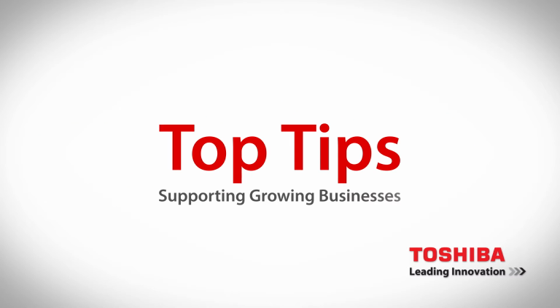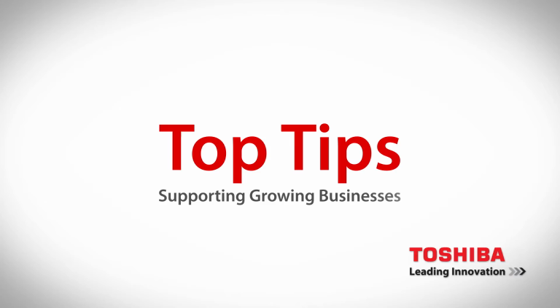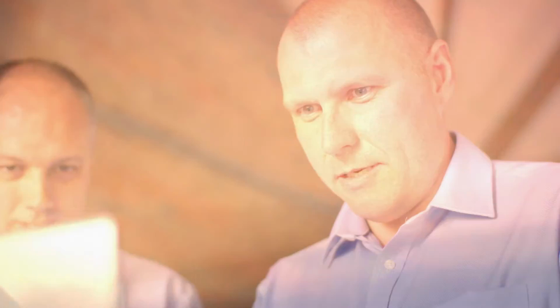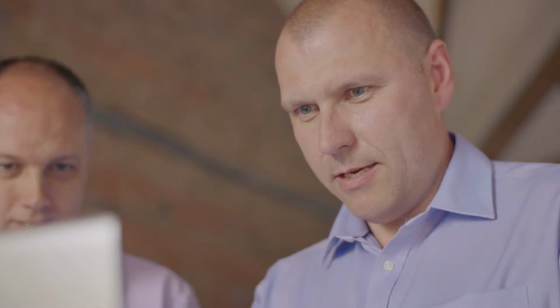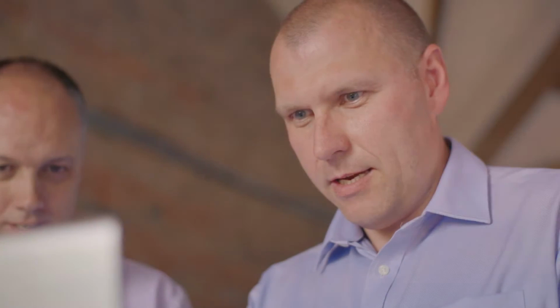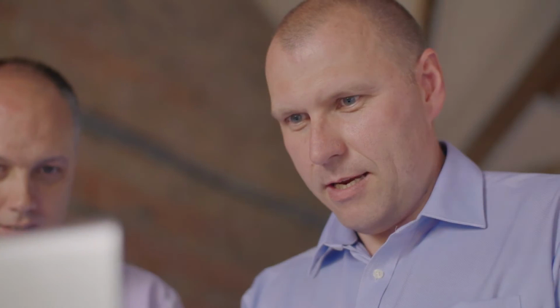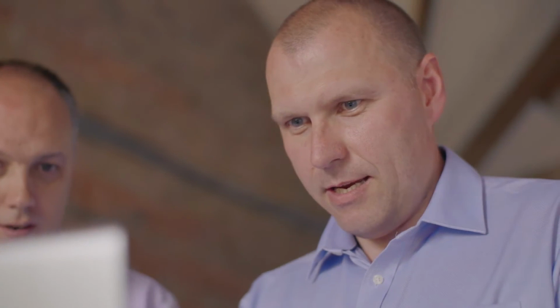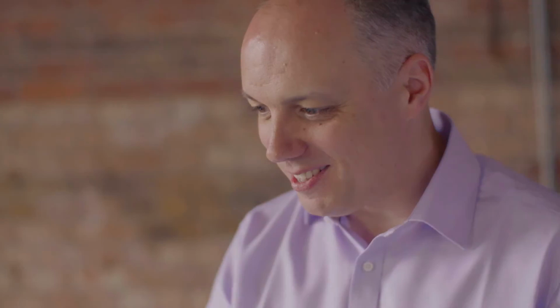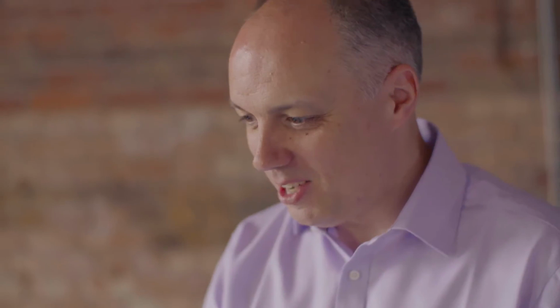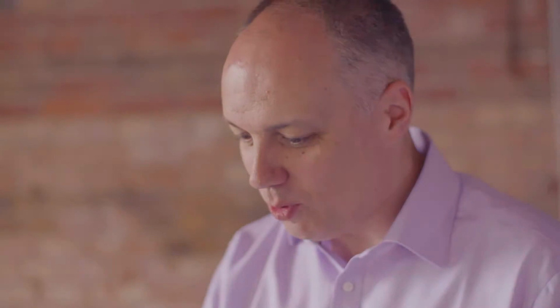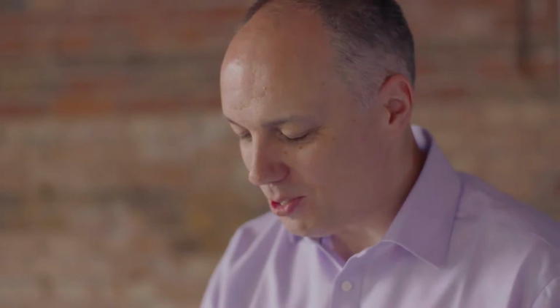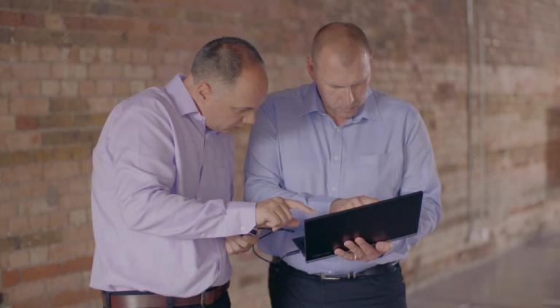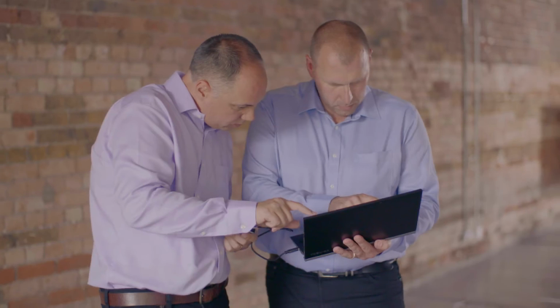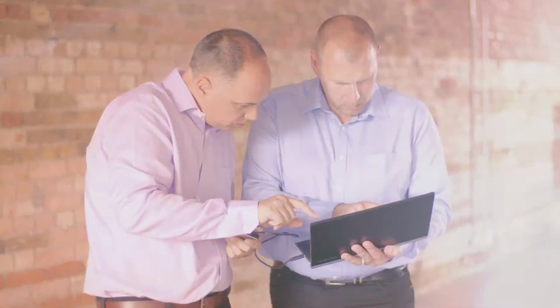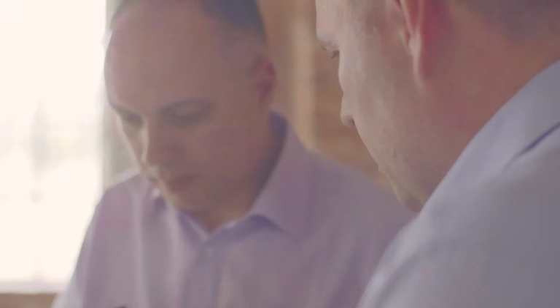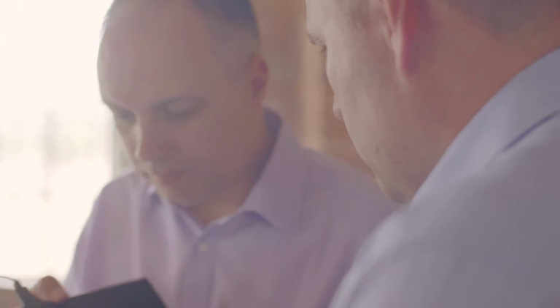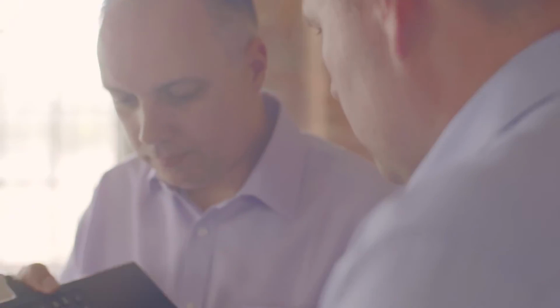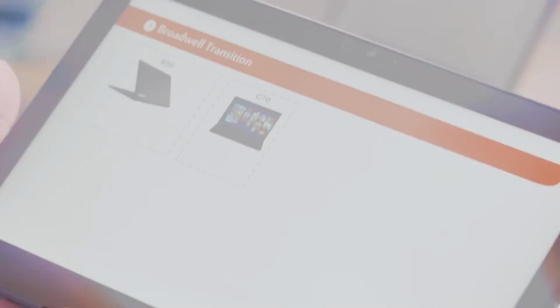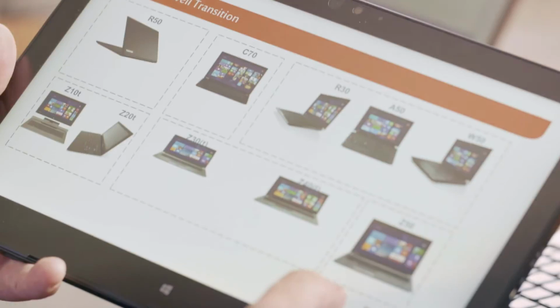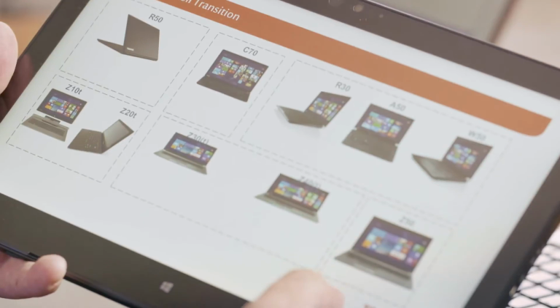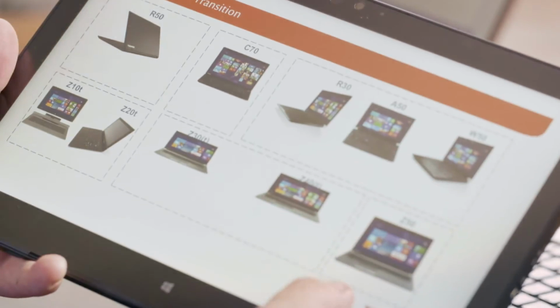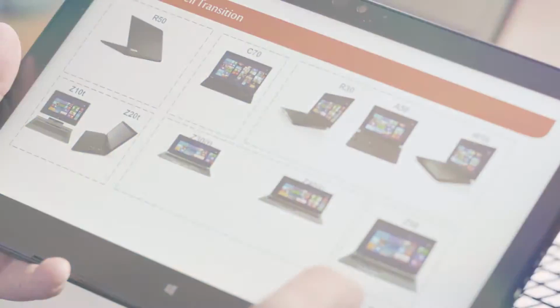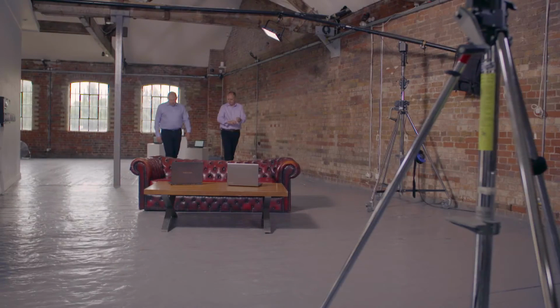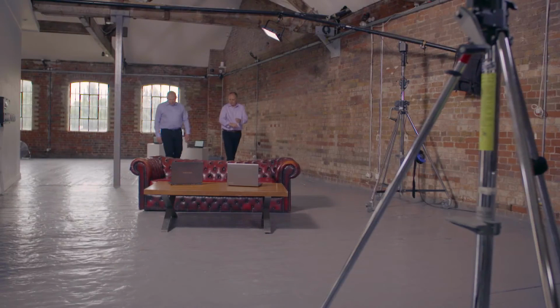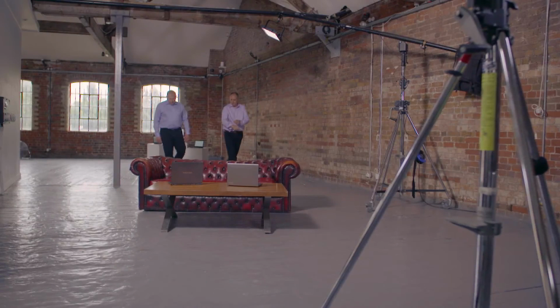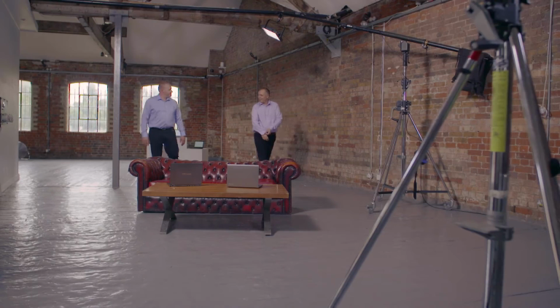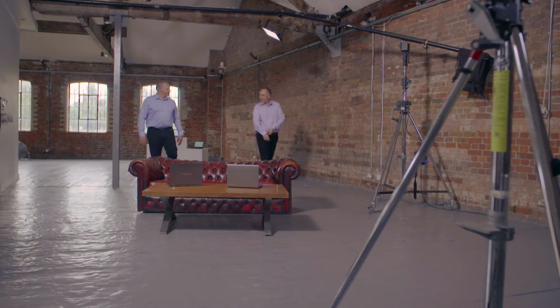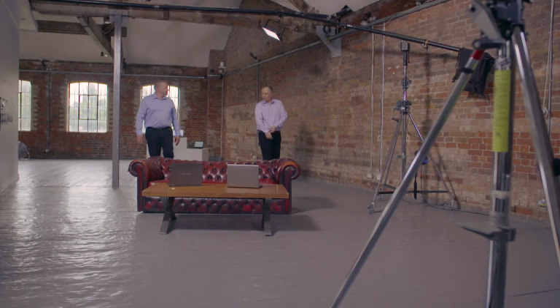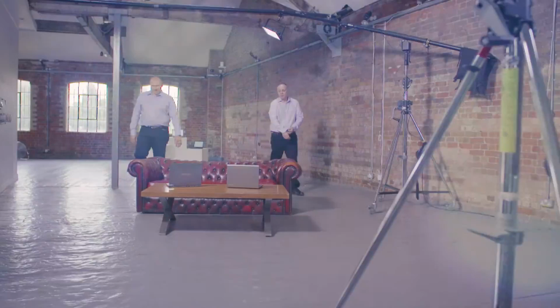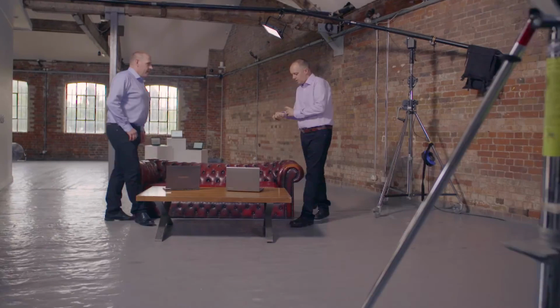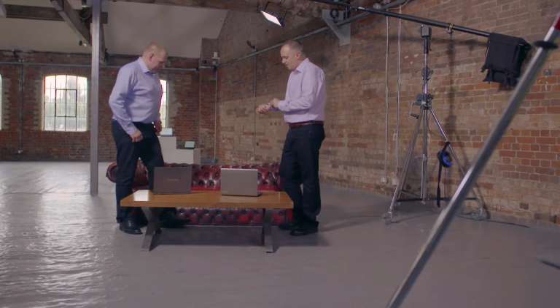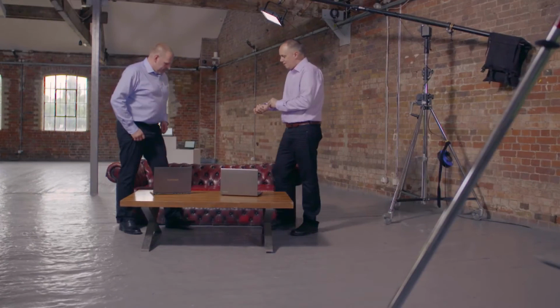This is Bernard and I'm Mark and we're the Toshiba Technical Solutions Consultants, and we're here today to share some tips with you.